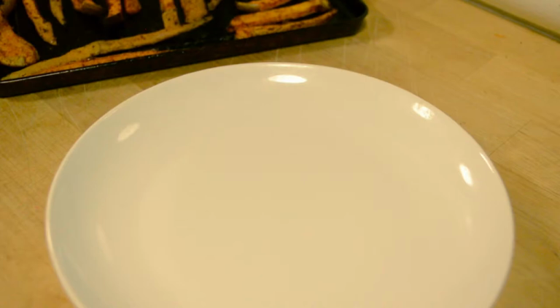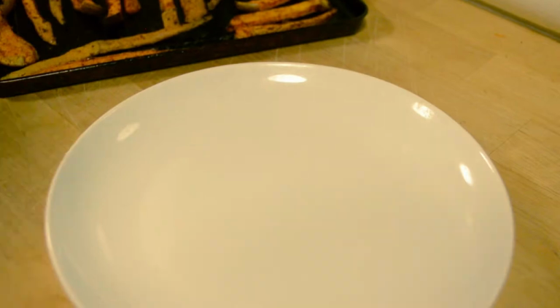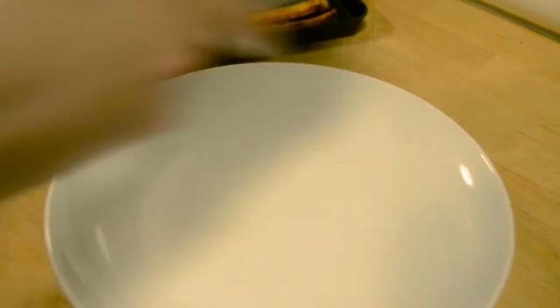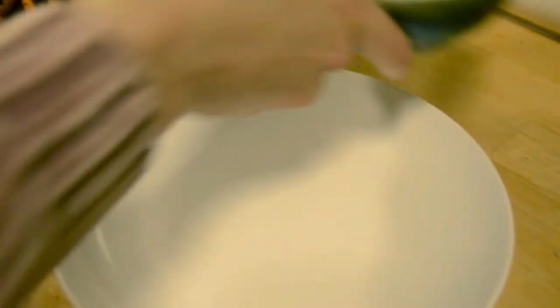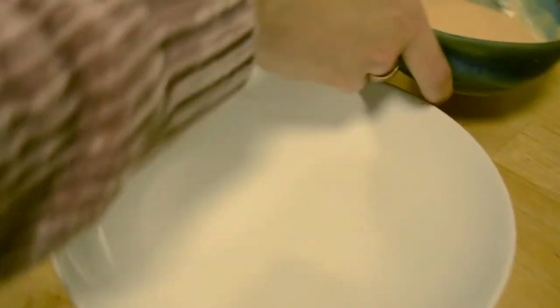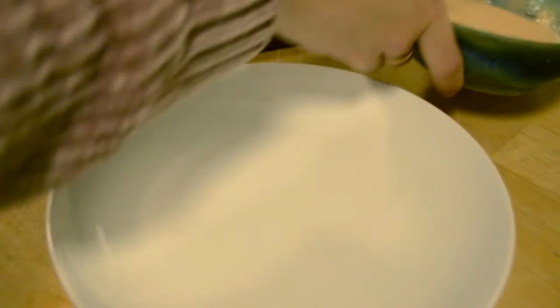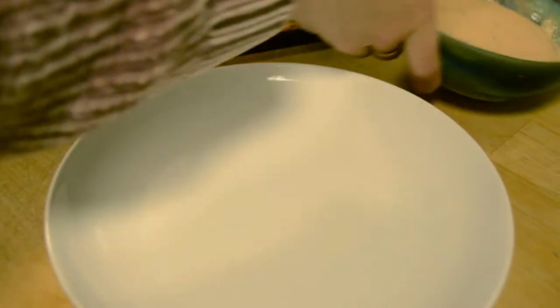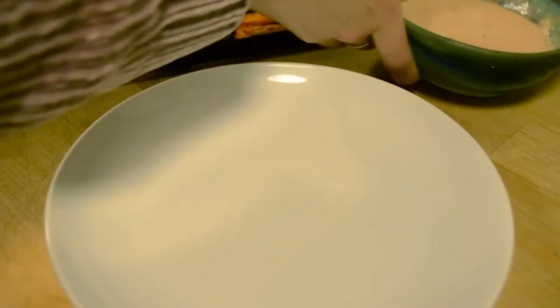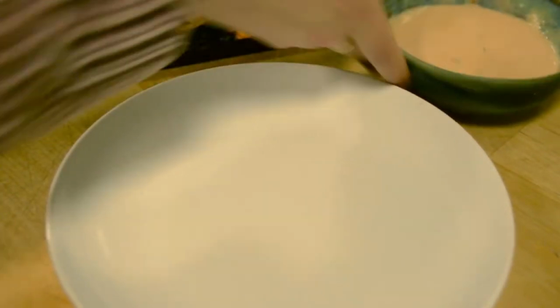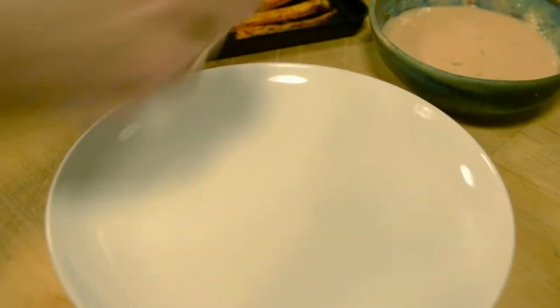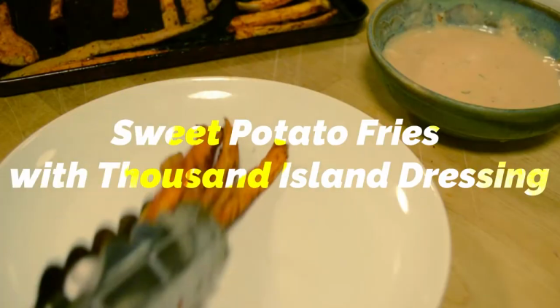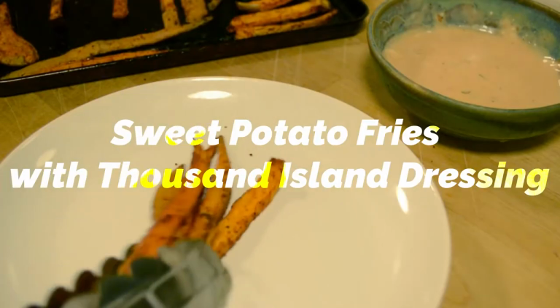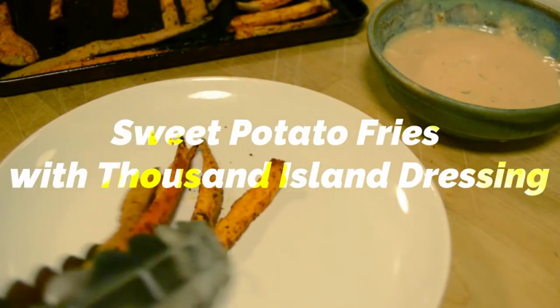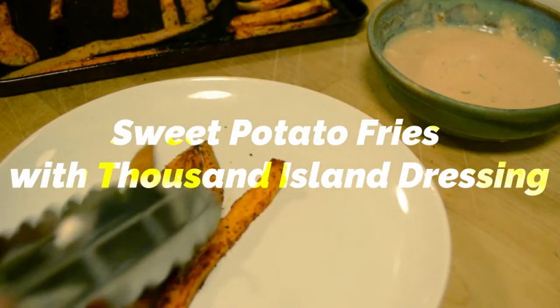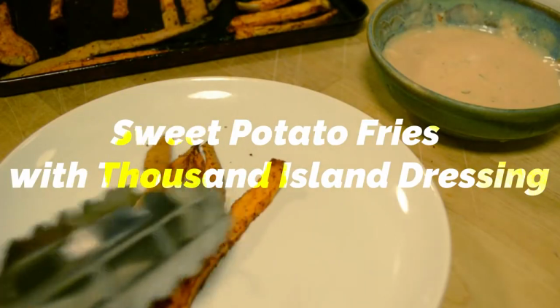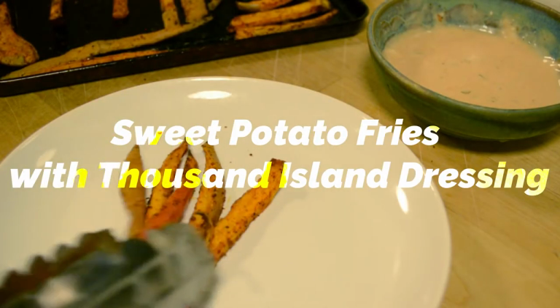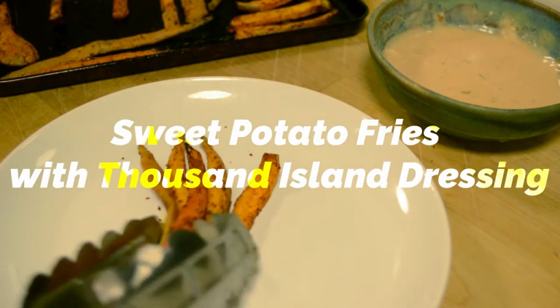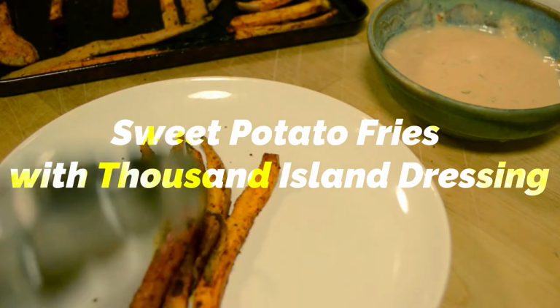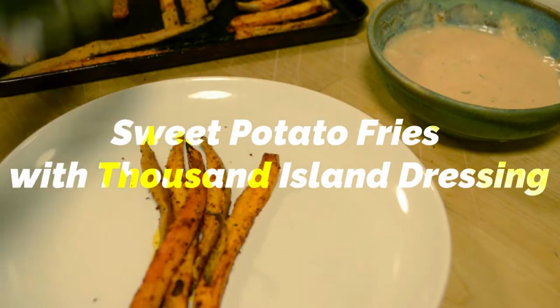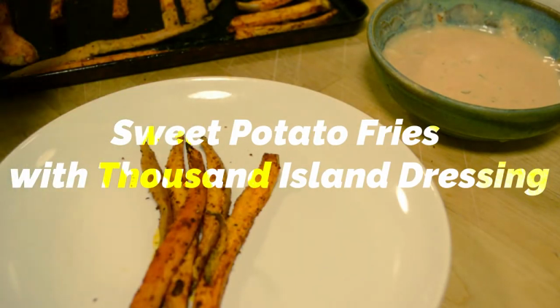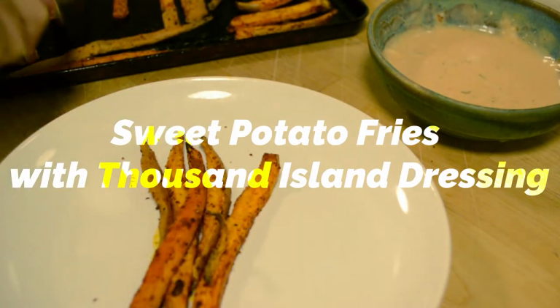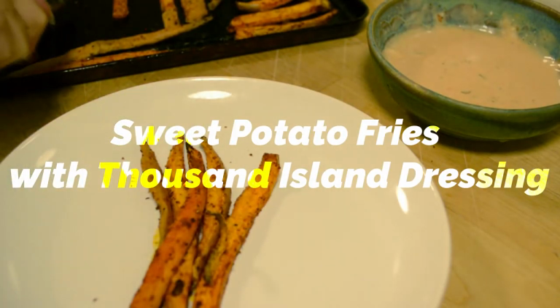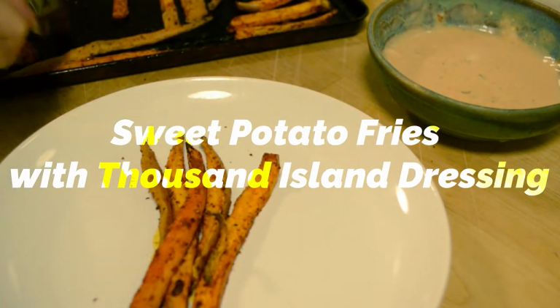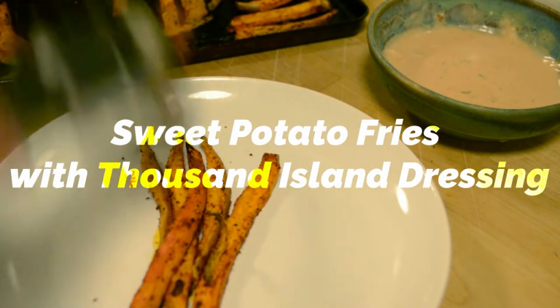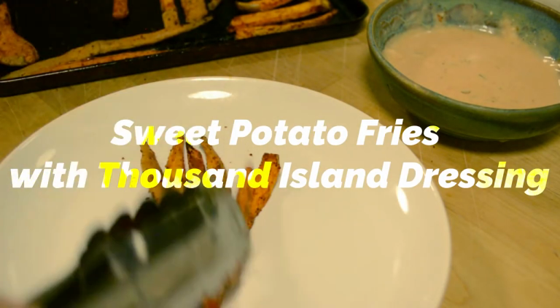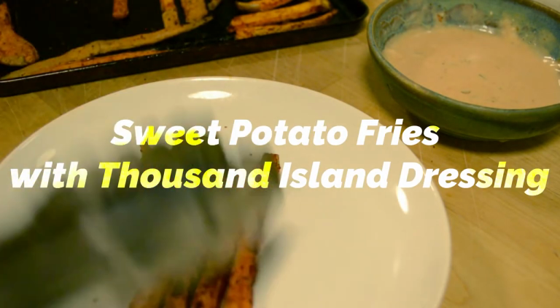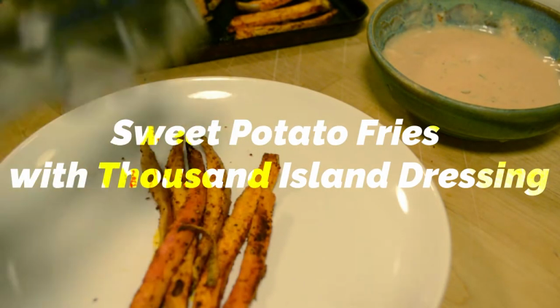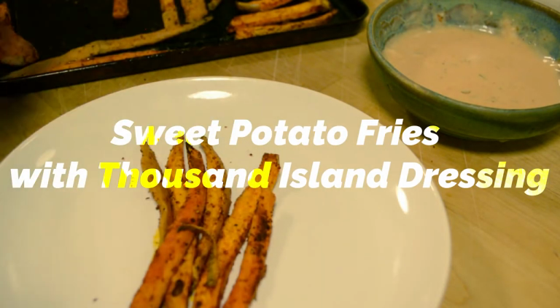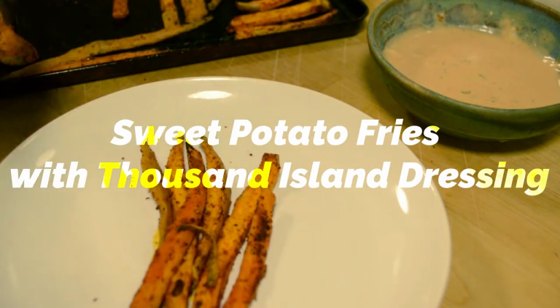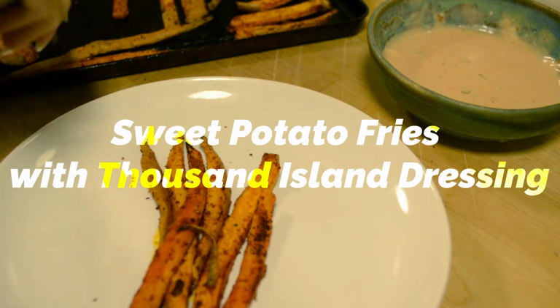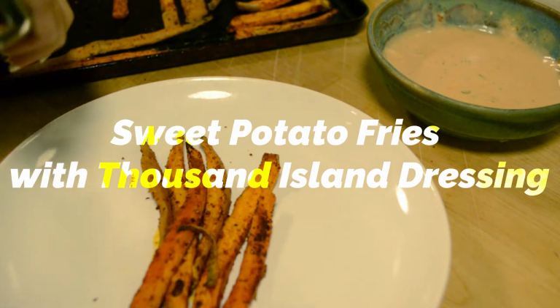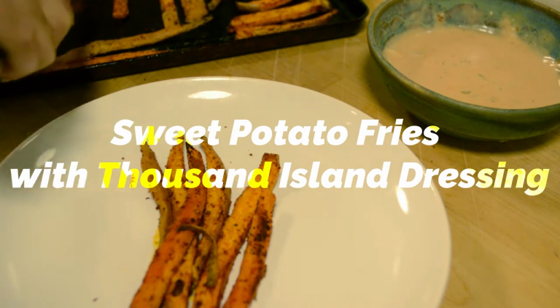Hey guys, so today I'm gonna show you how to make some yummy sweet potato fries with the vegan thousand island dressing.